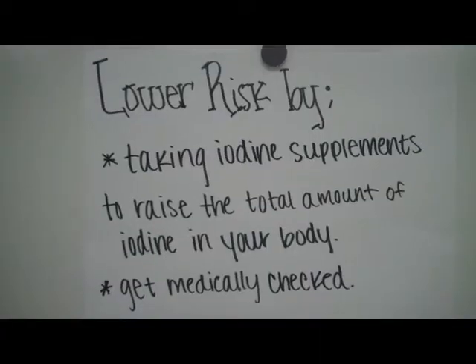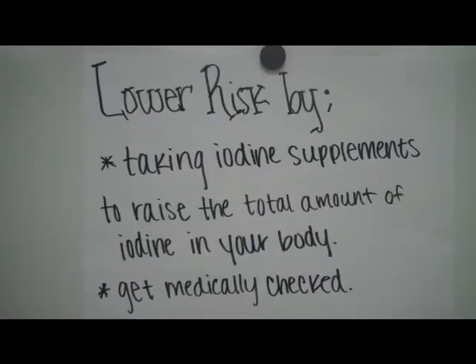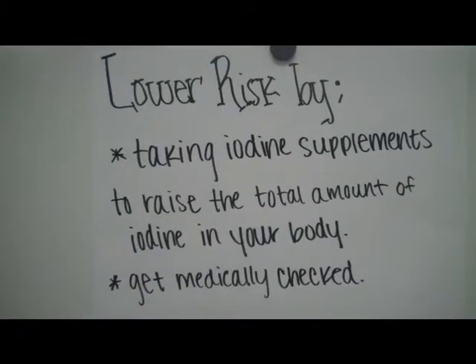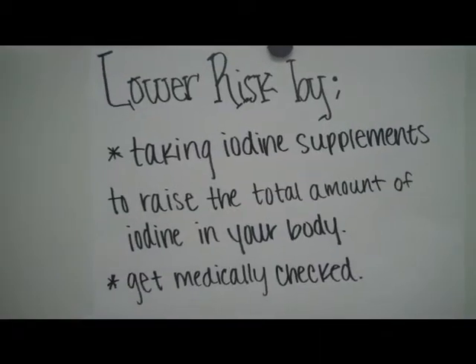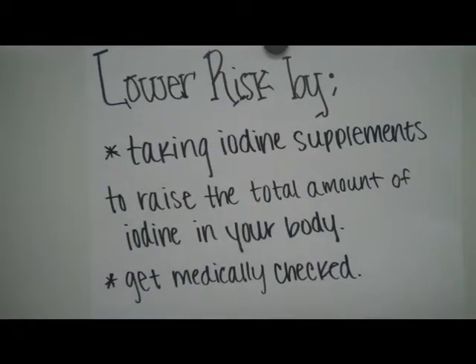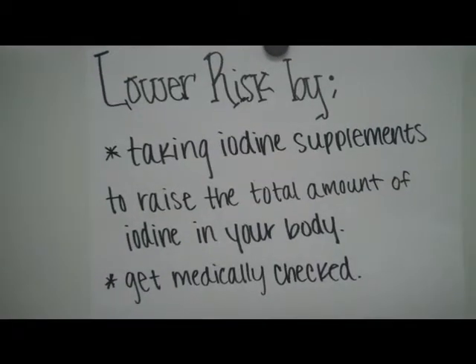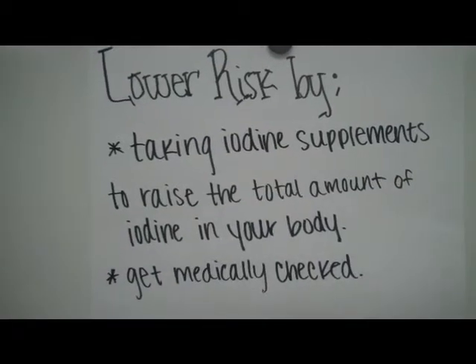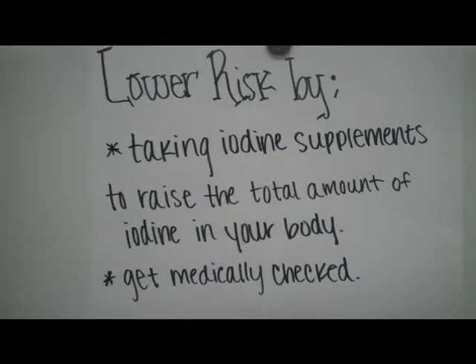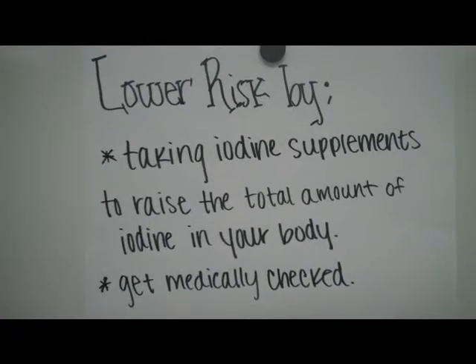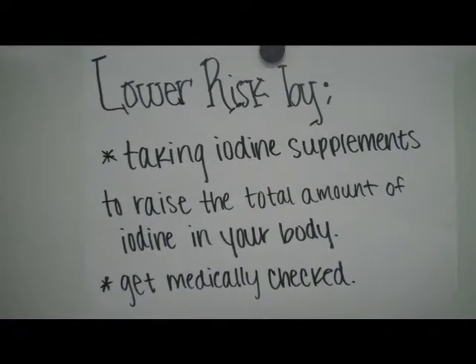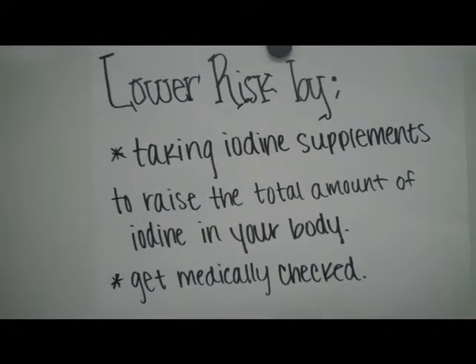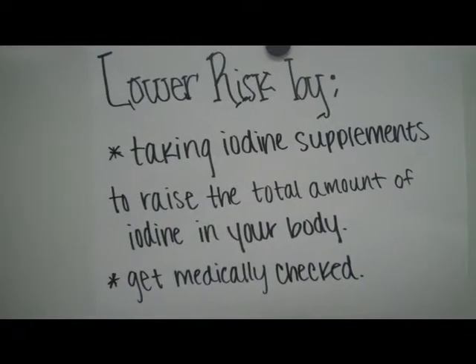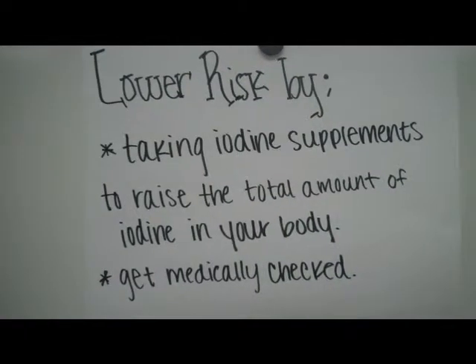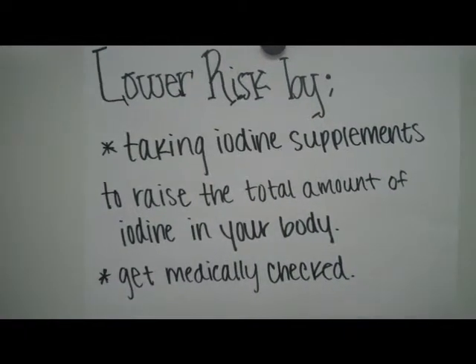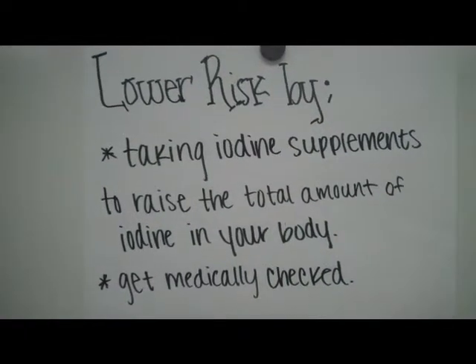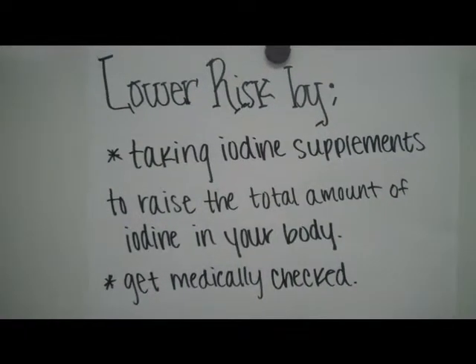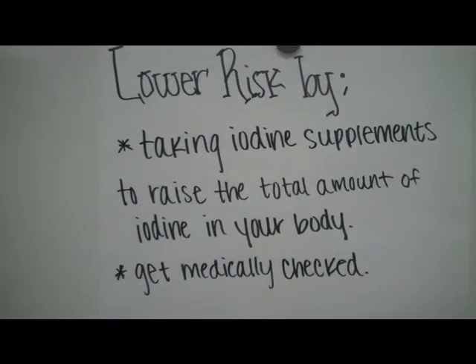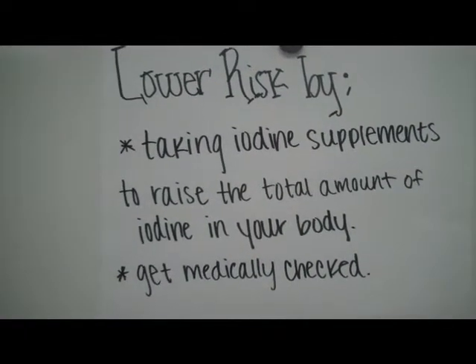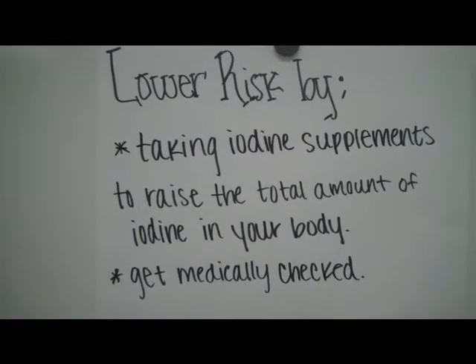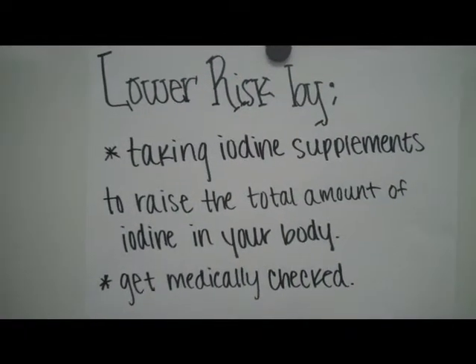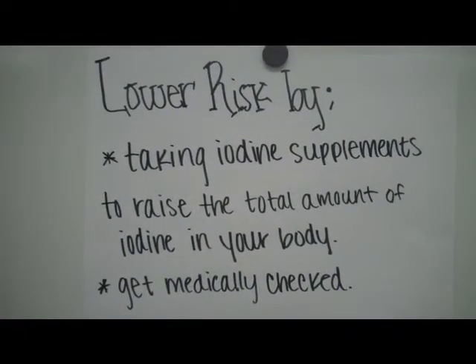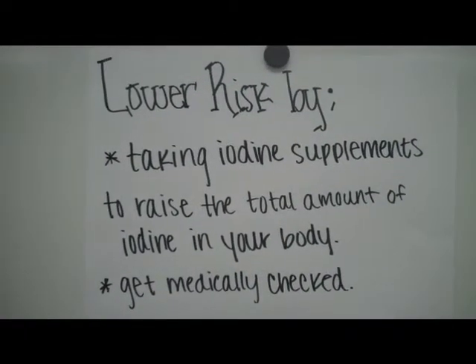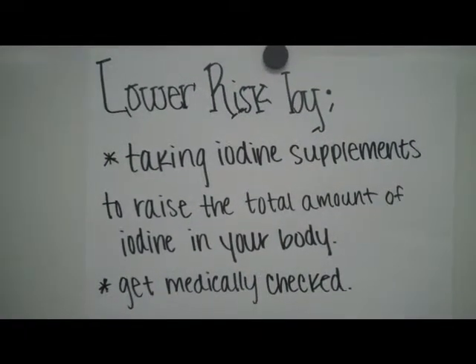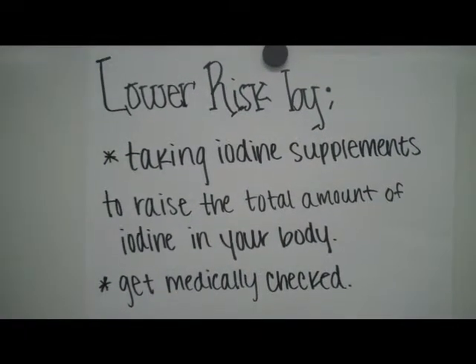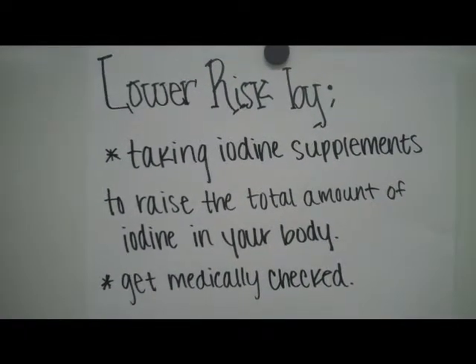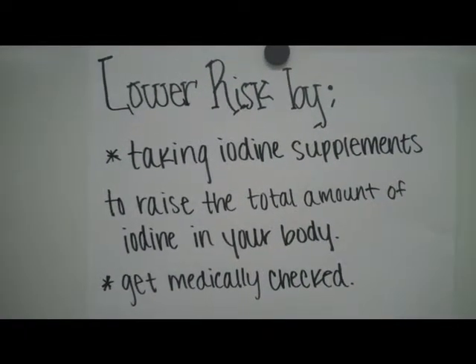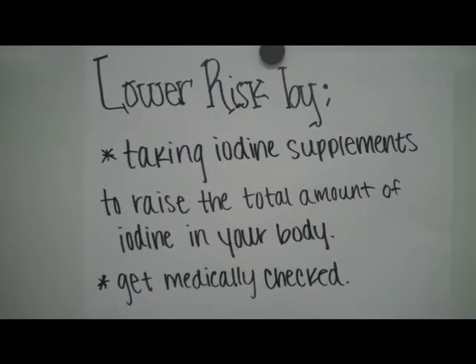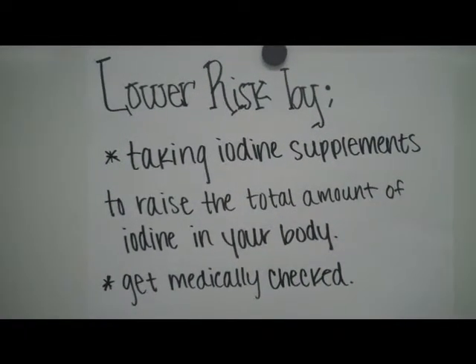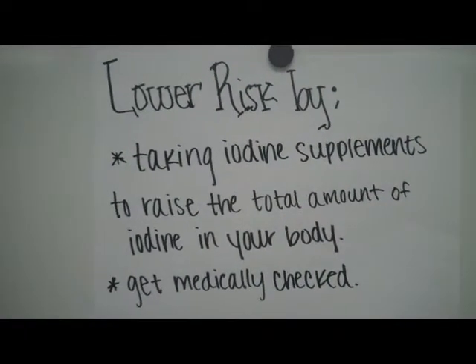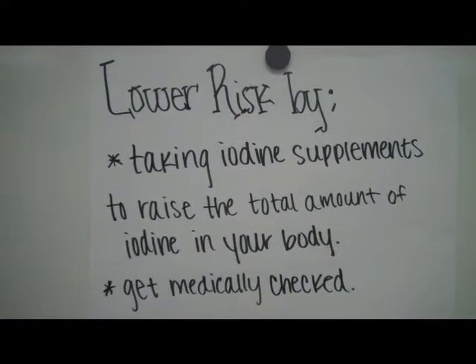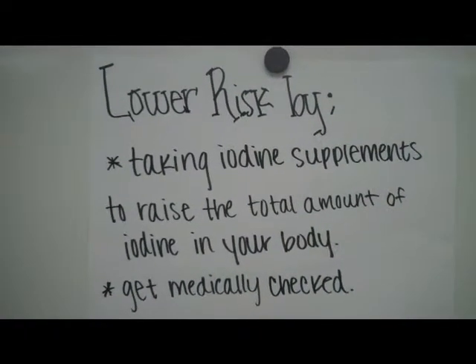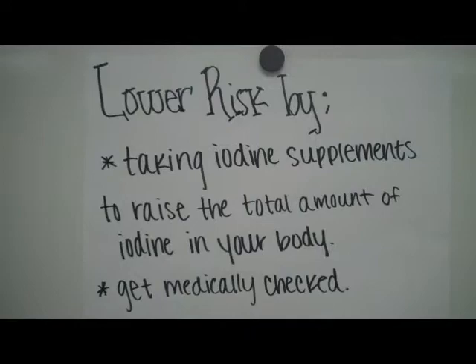You can lower the risk of iodine in your body by taking iodine supplements to raise the total amount of iodine in your body. You can also get medically checked.